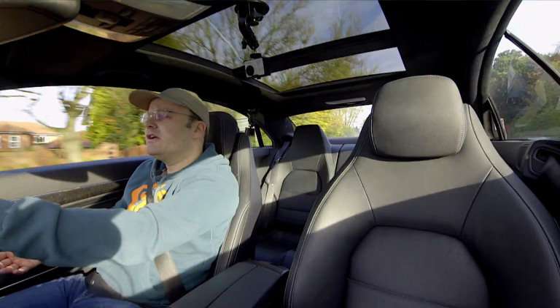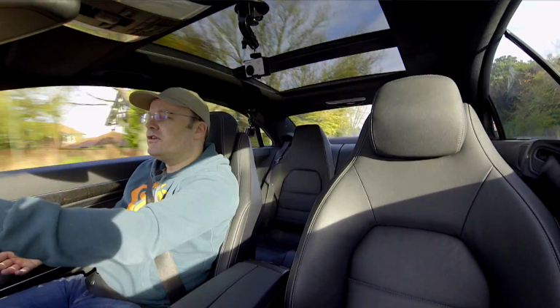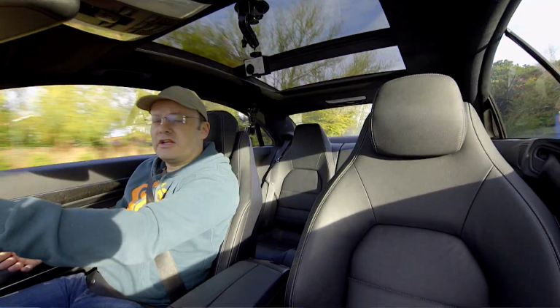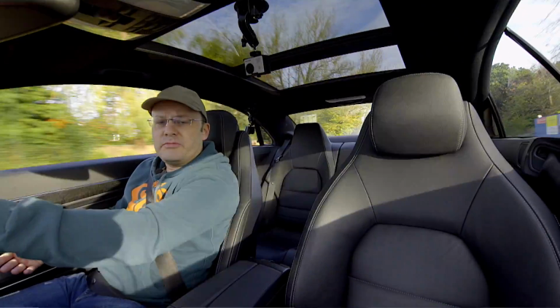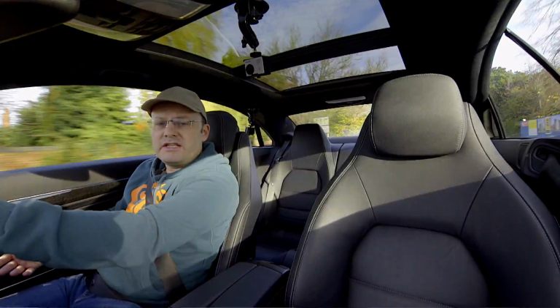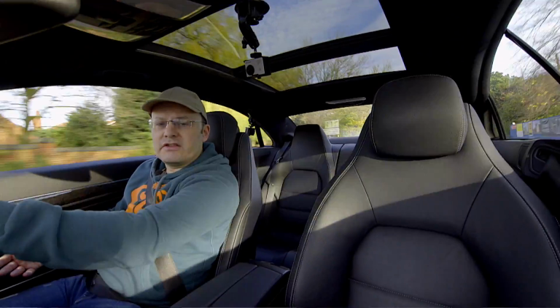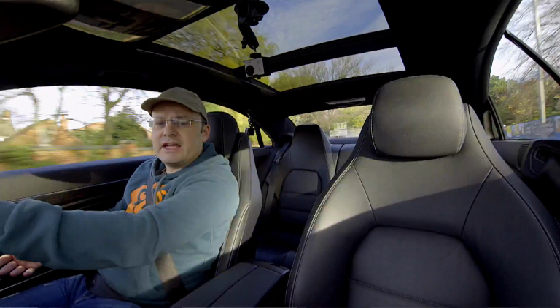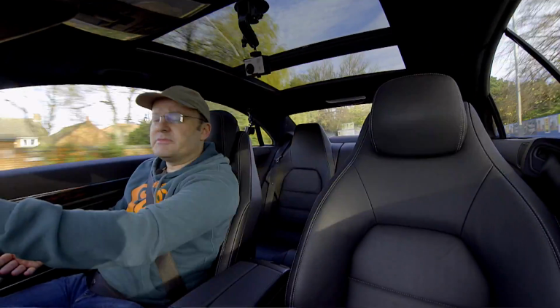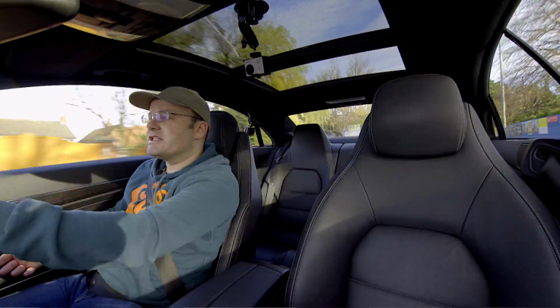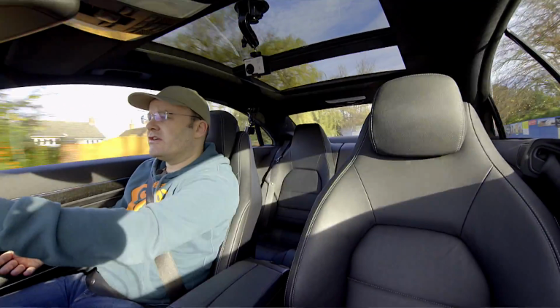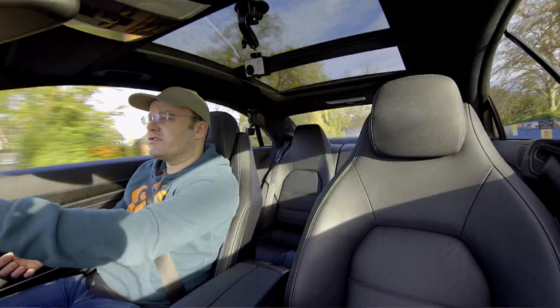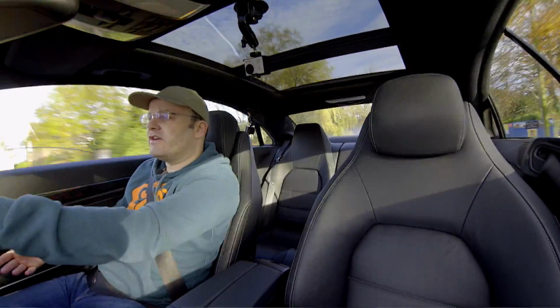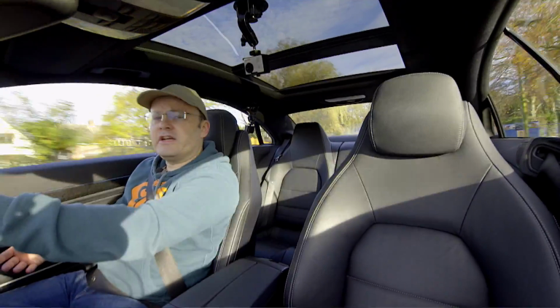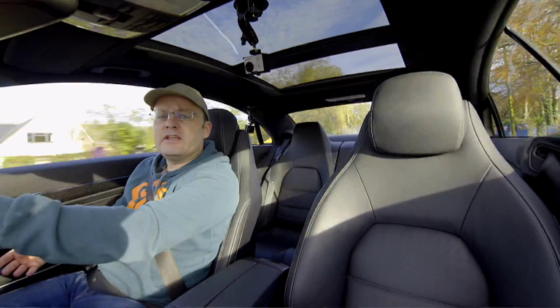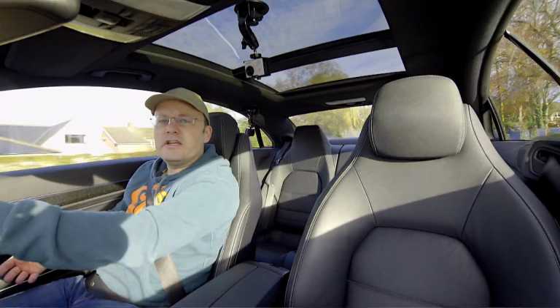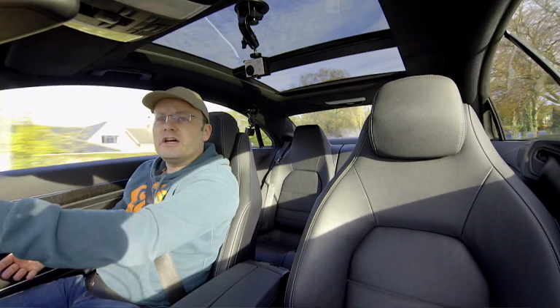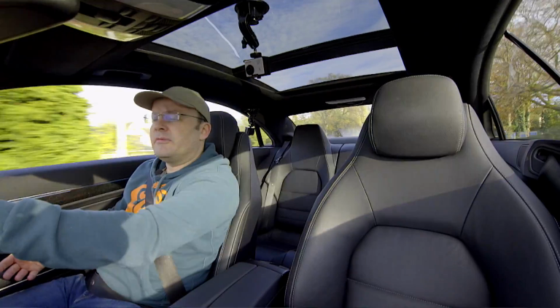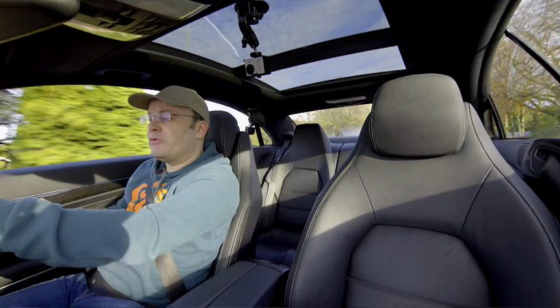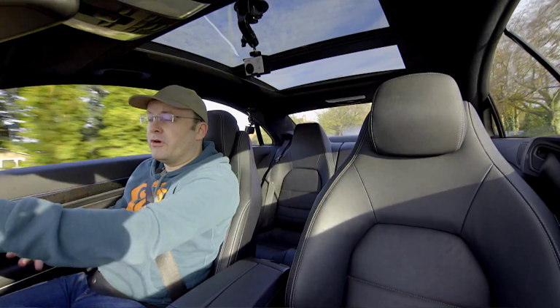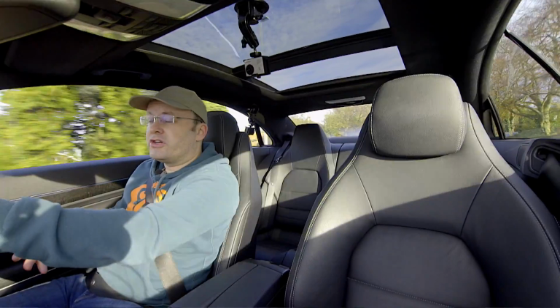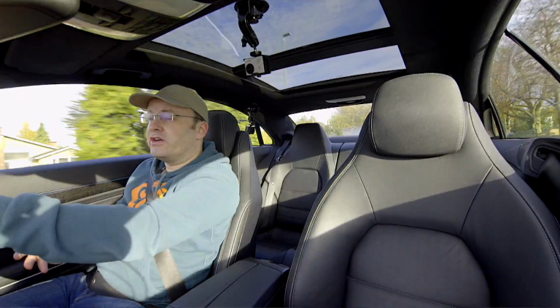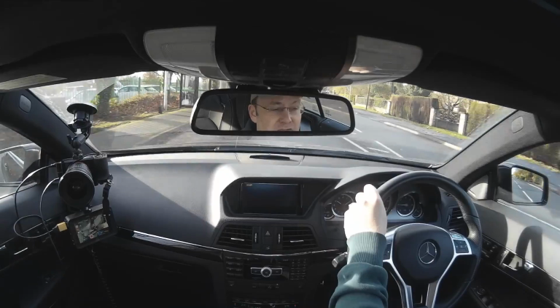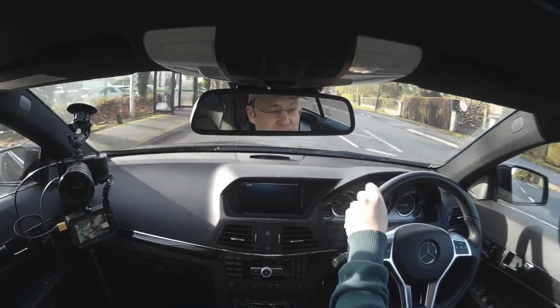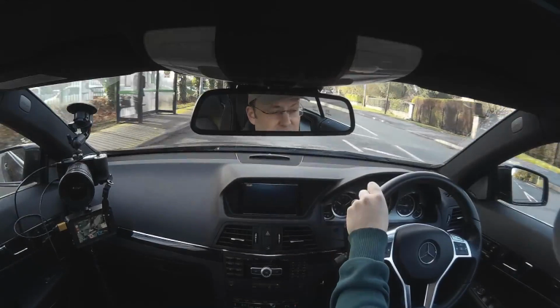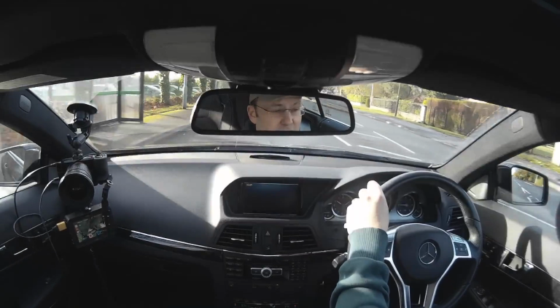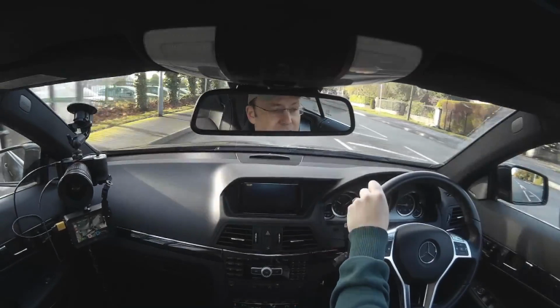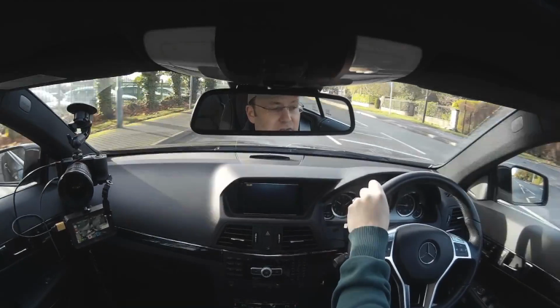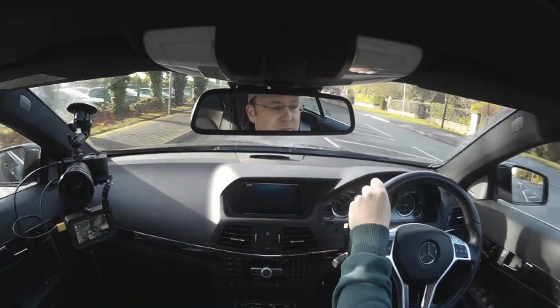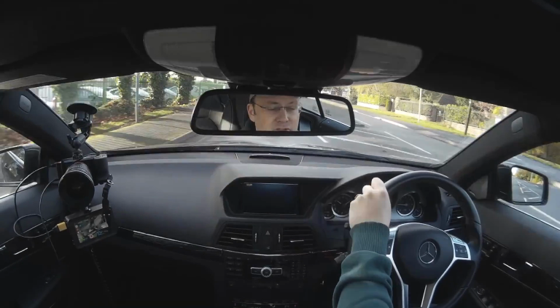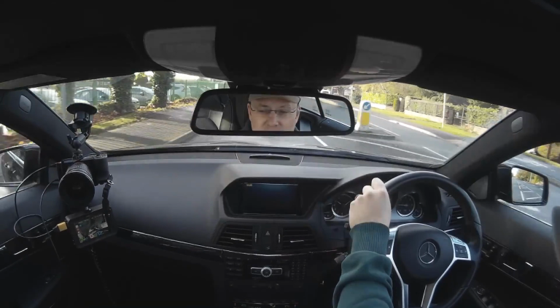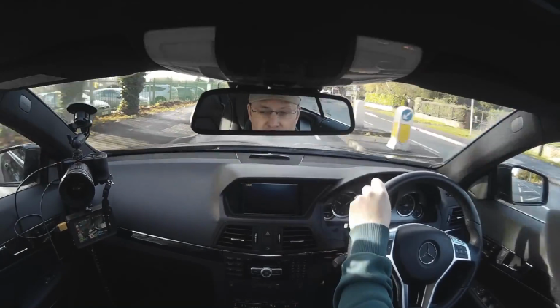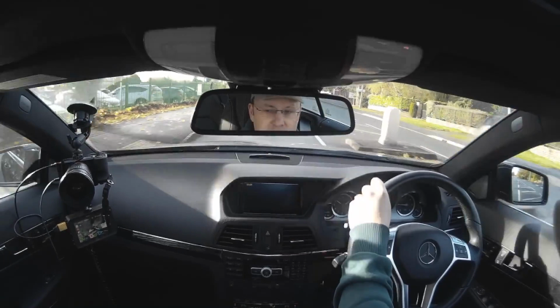Looking at the meters on the Atomos, the sound looks fine. I'm not monitoring on headphones, so I hope I haven't got any buzzing going on.